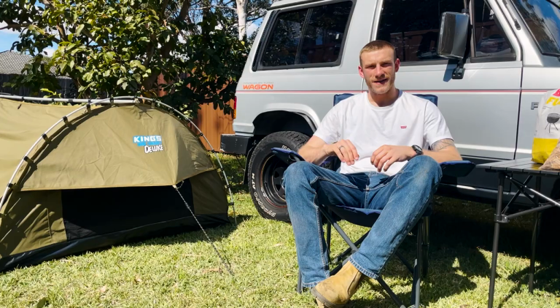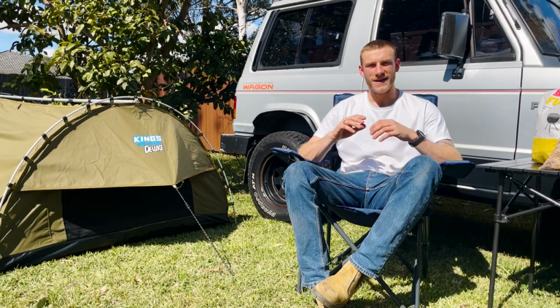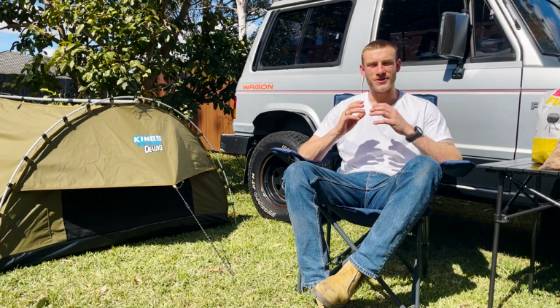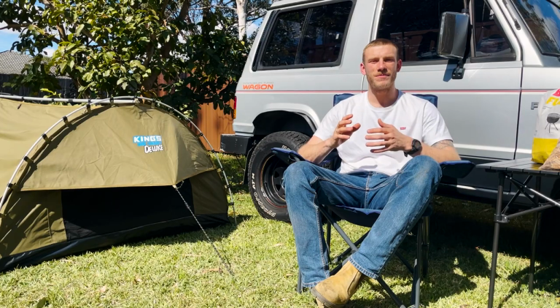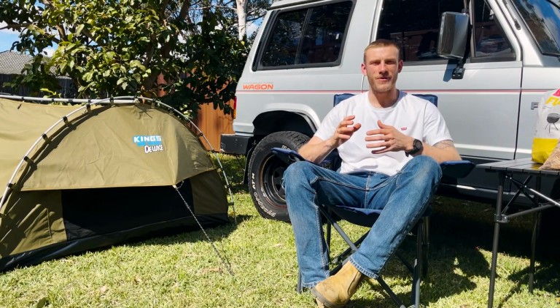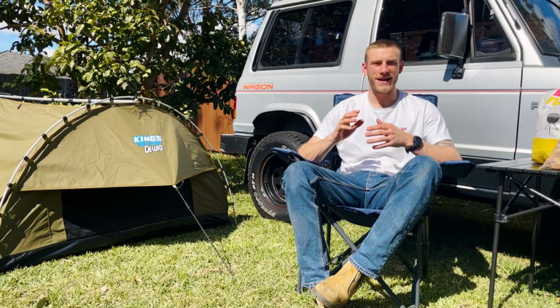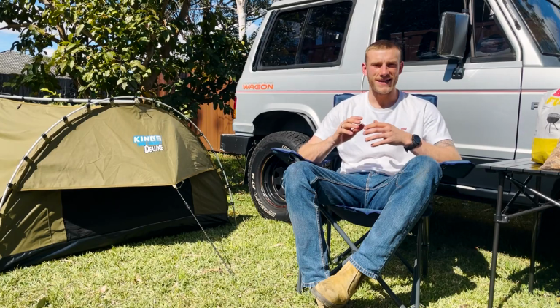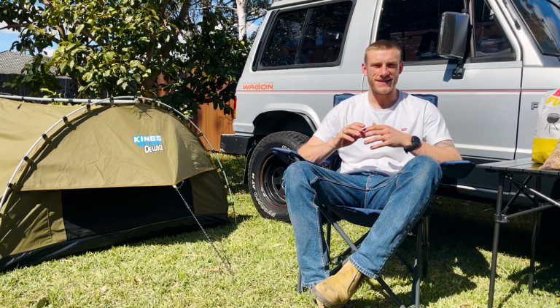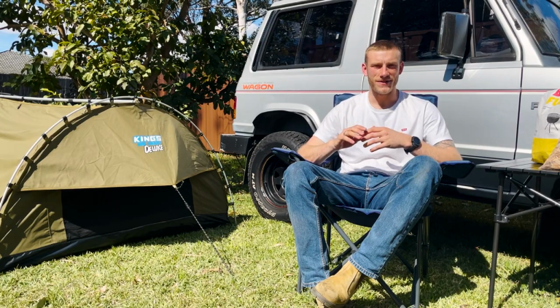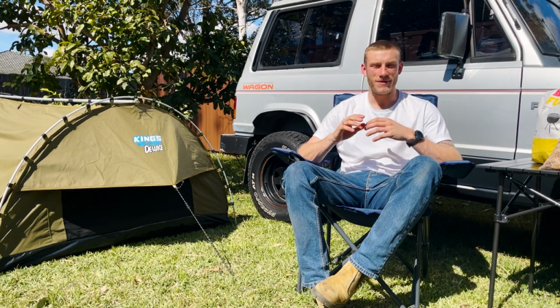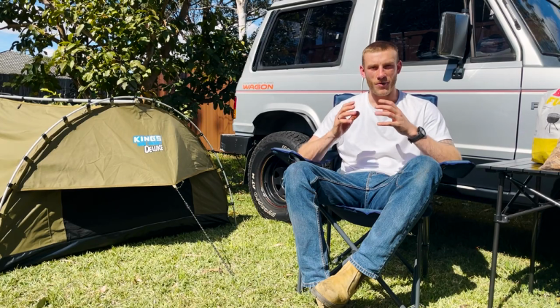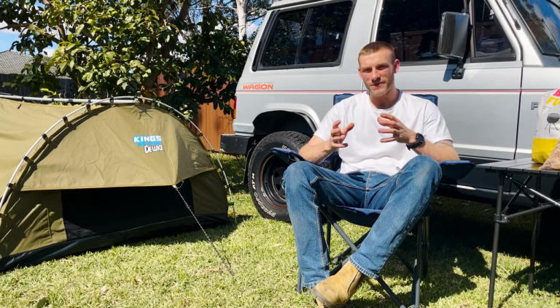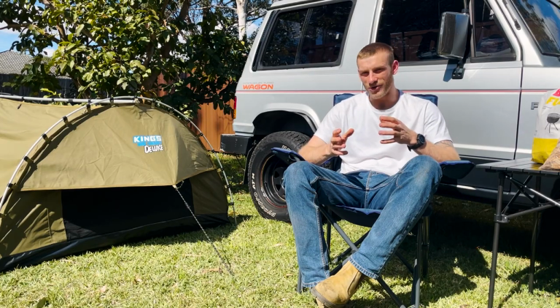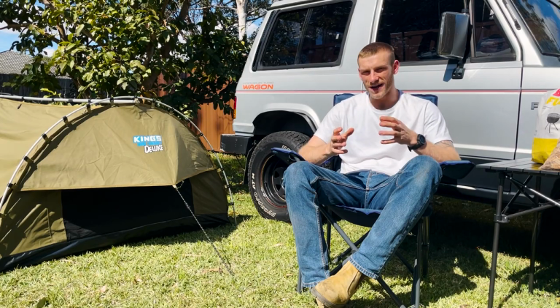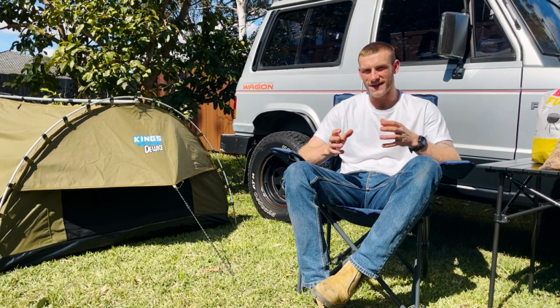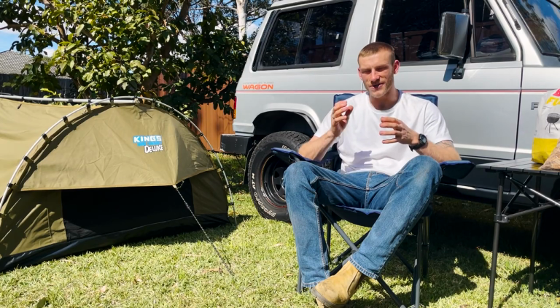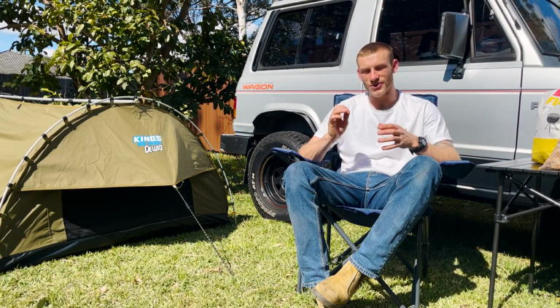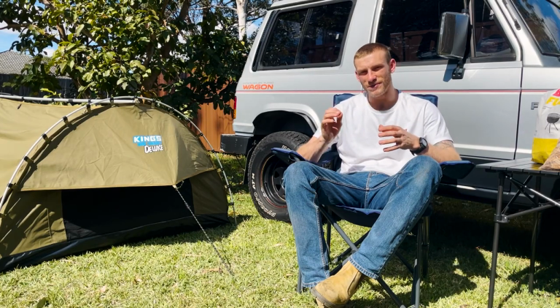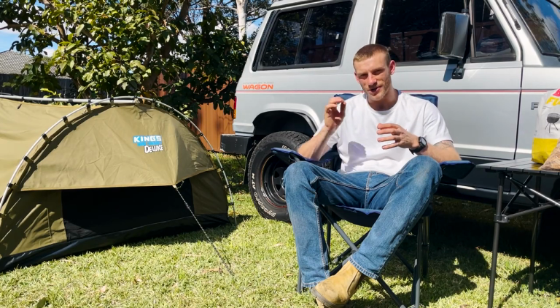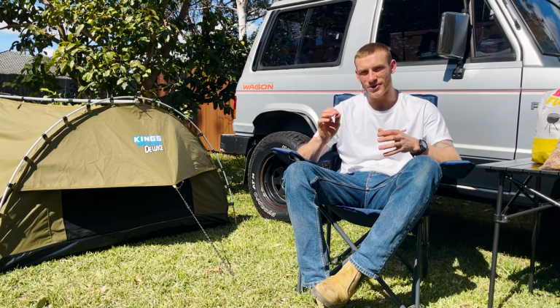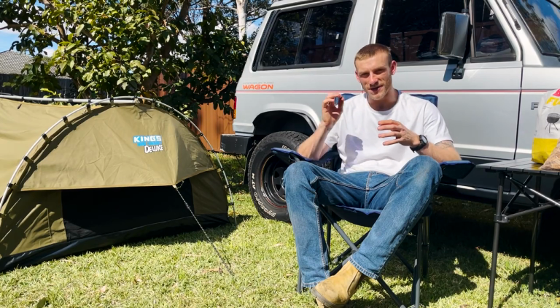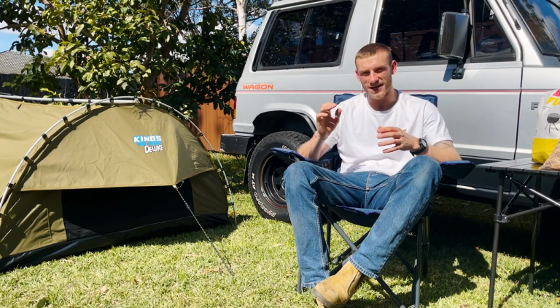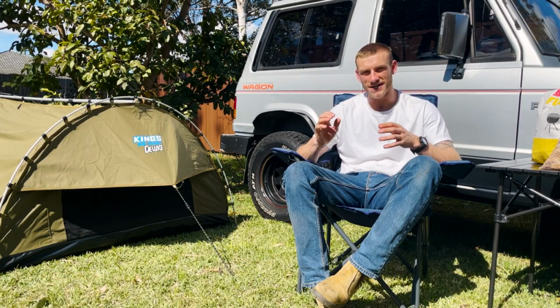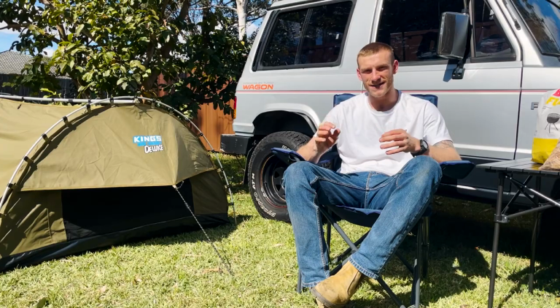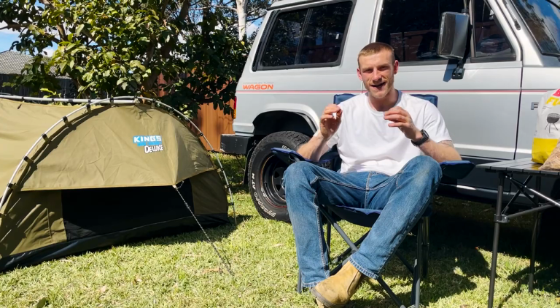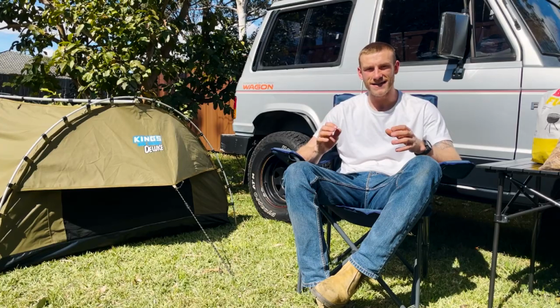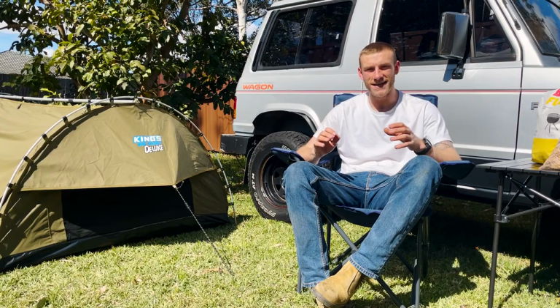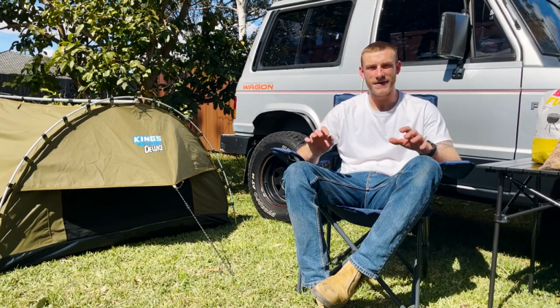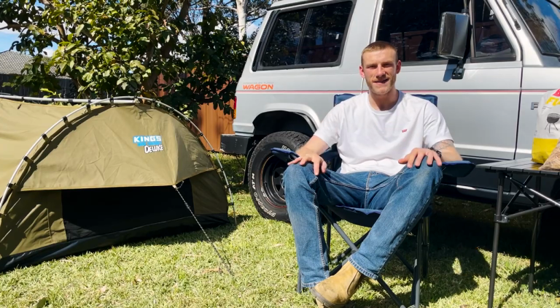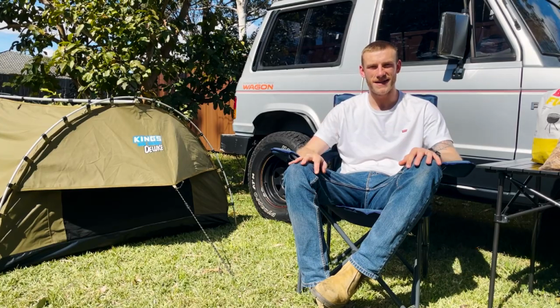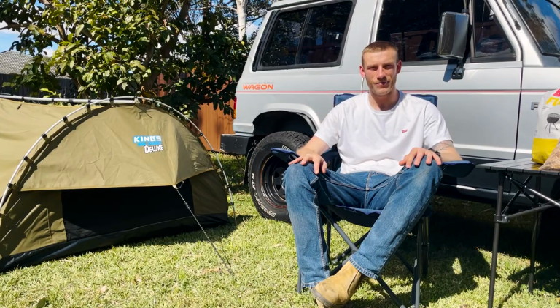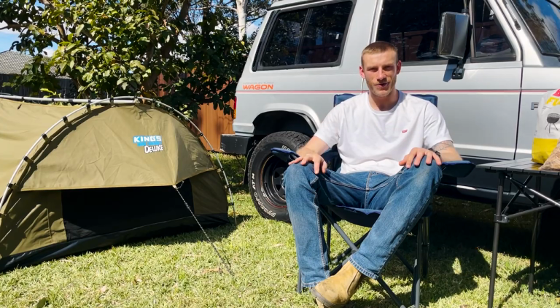They're super quick and easy to do, but more importantly they're super delicious, and I guarantee your mouth is going to water.